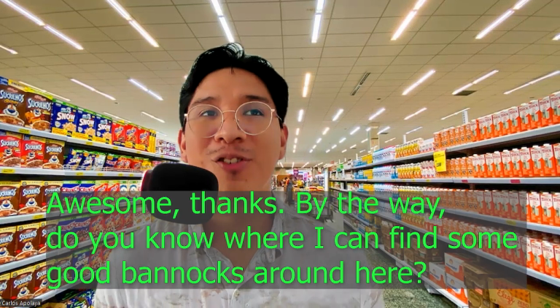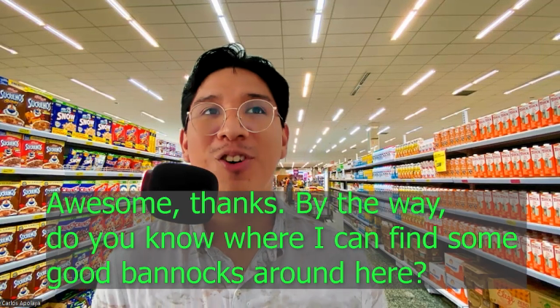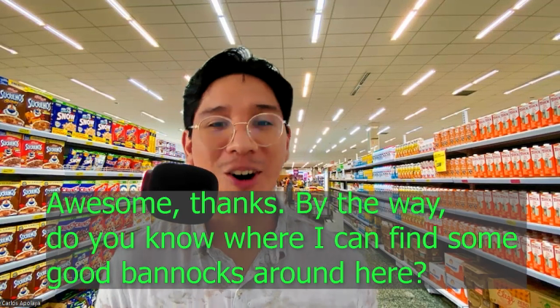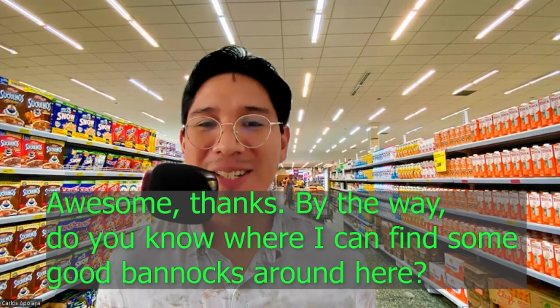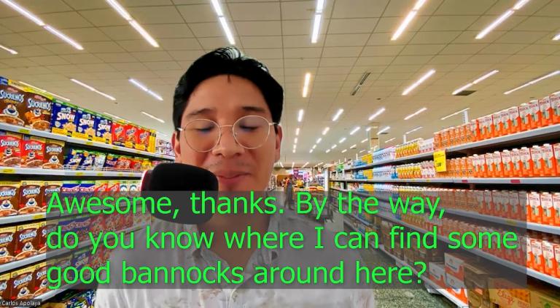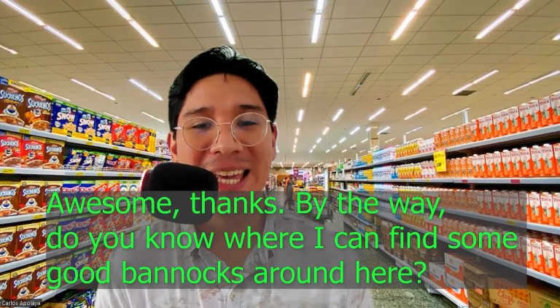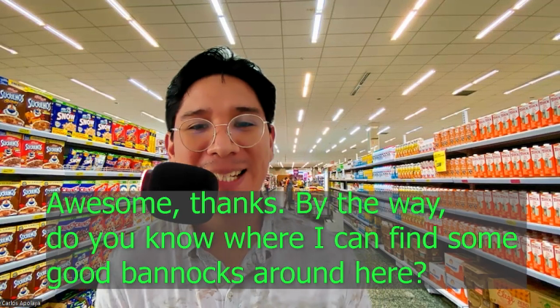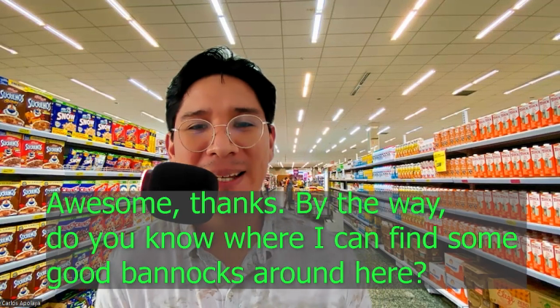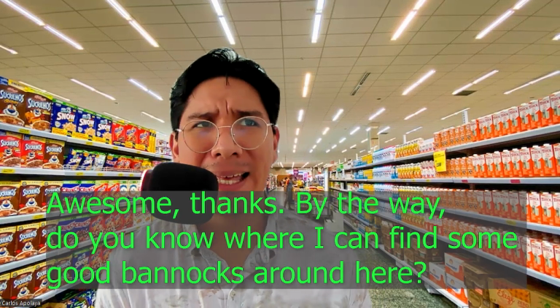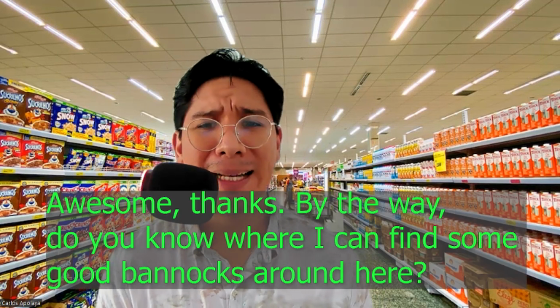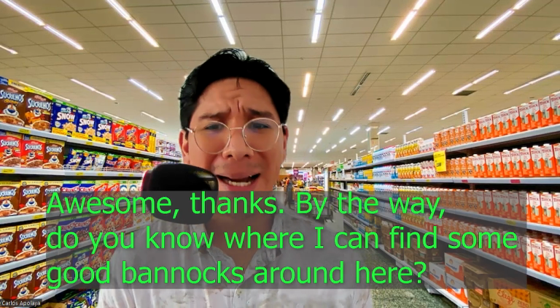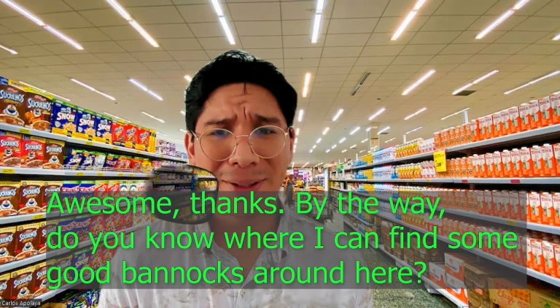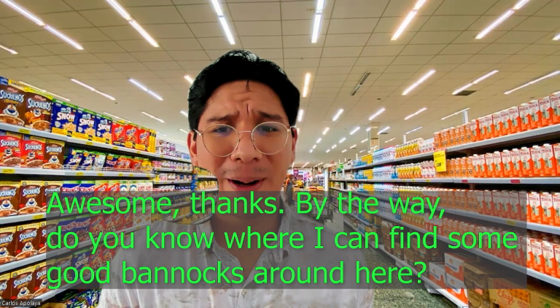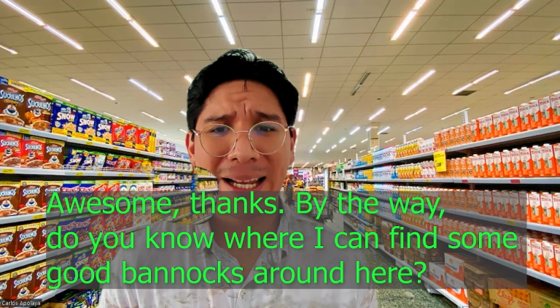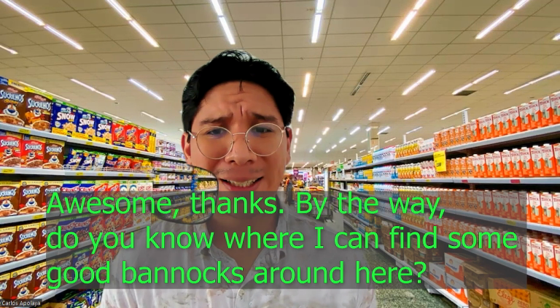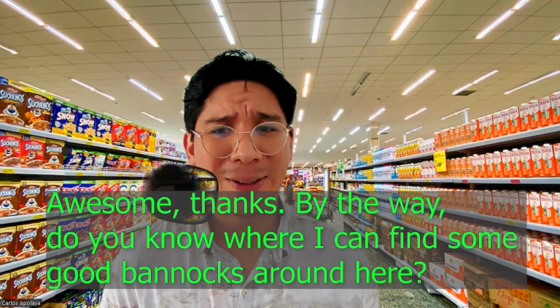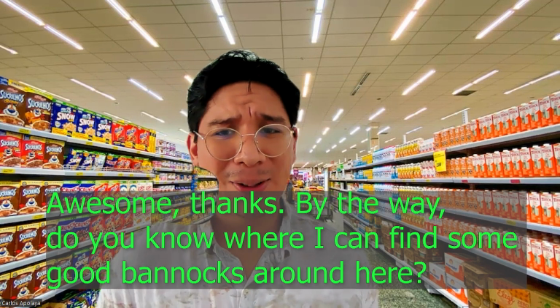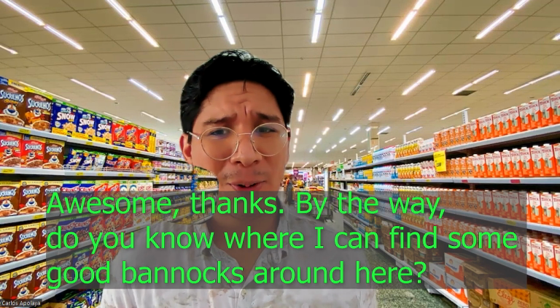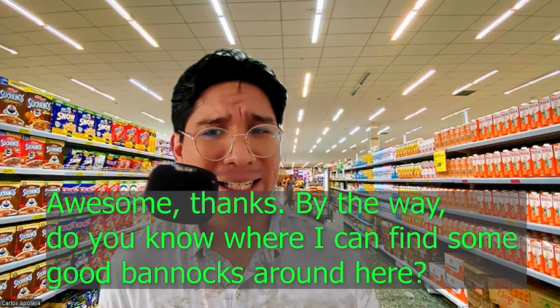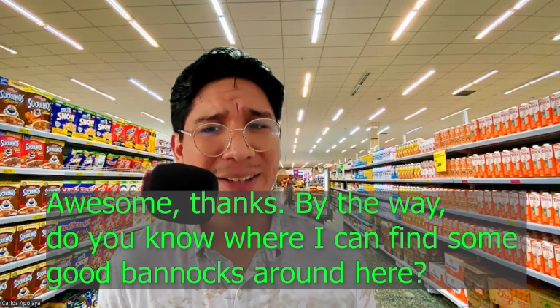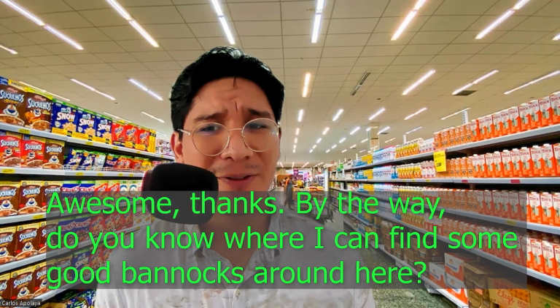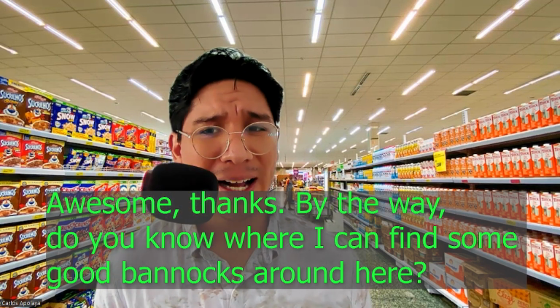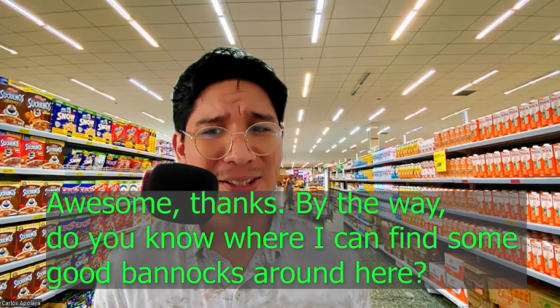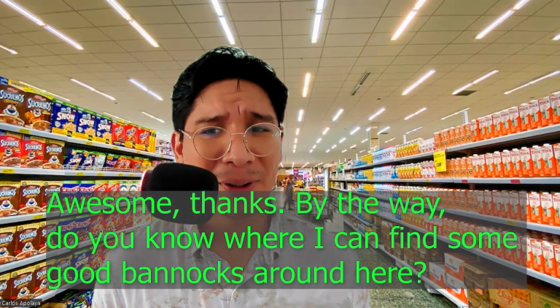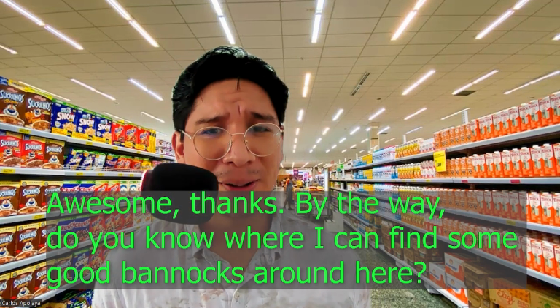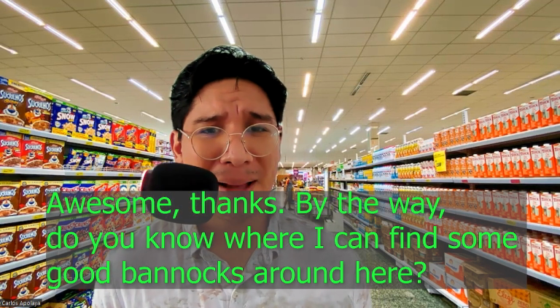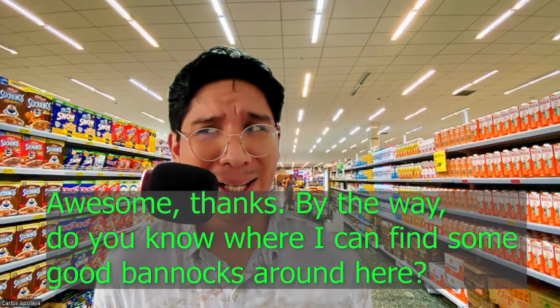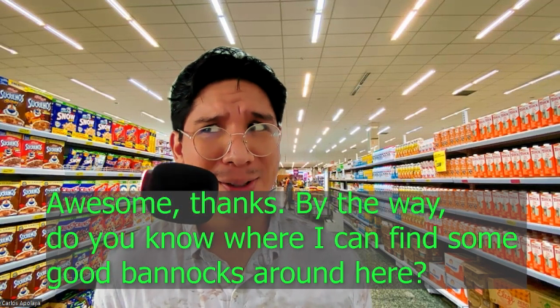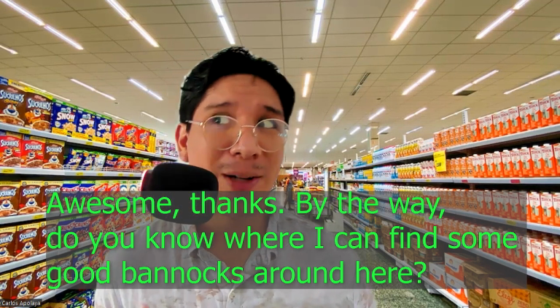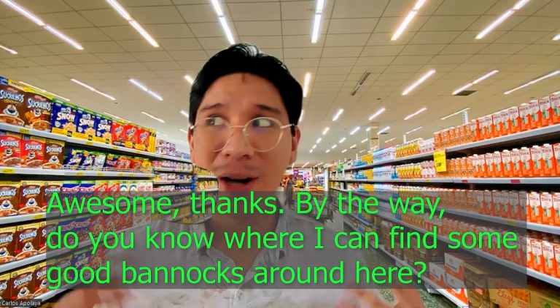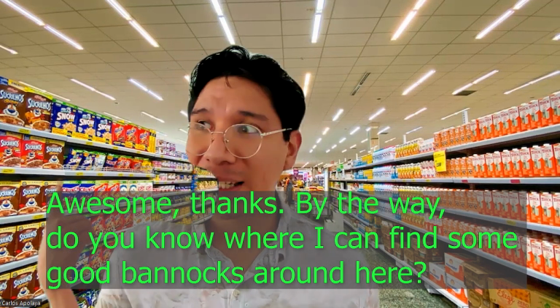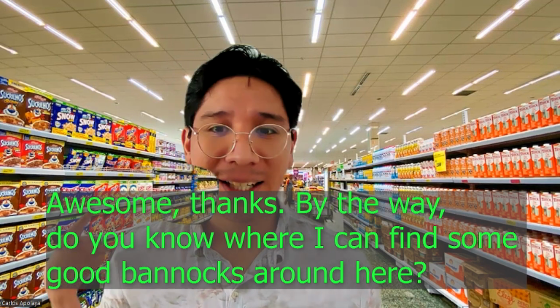Awesome, thanks. By the way, do you know where I can find some good bannock around here?